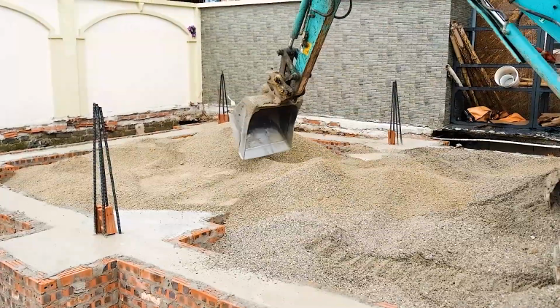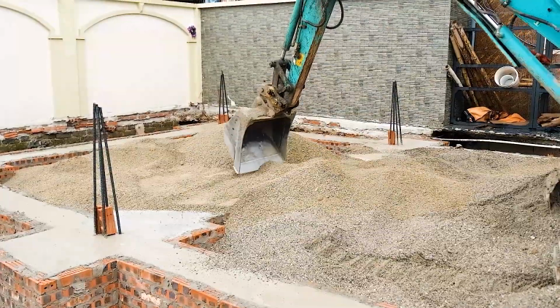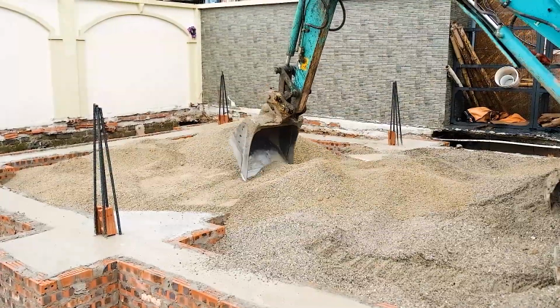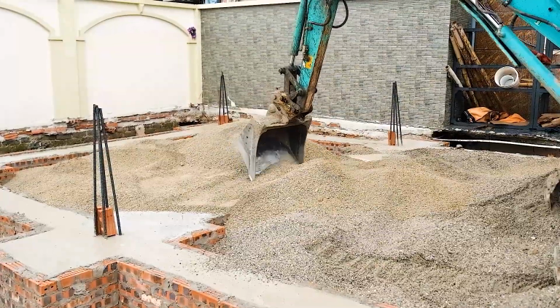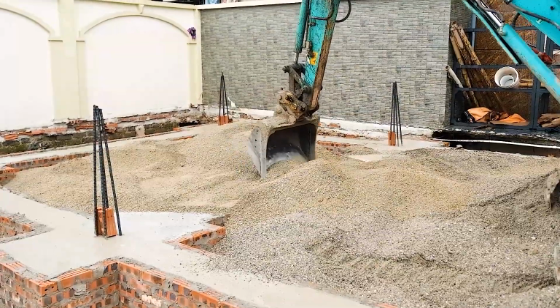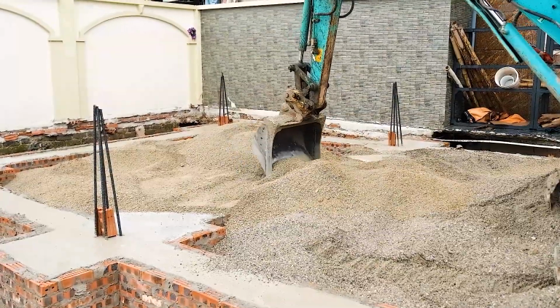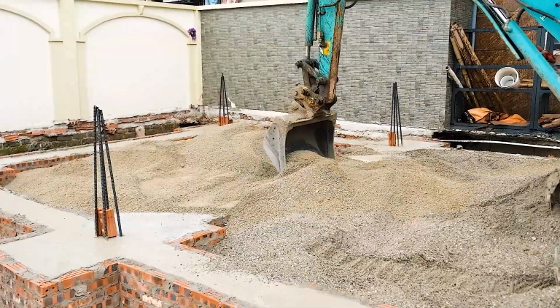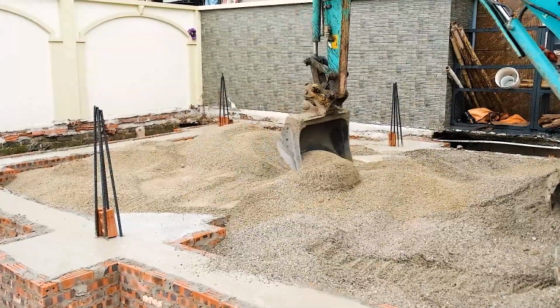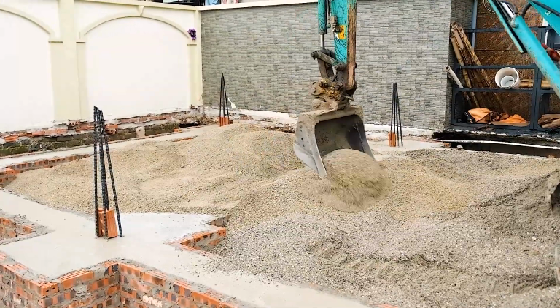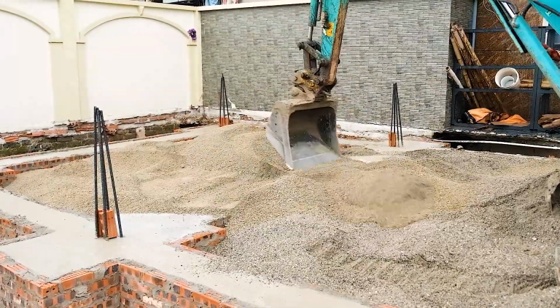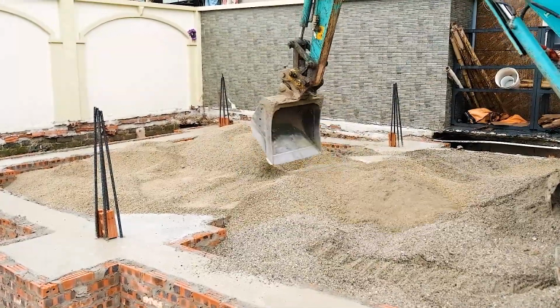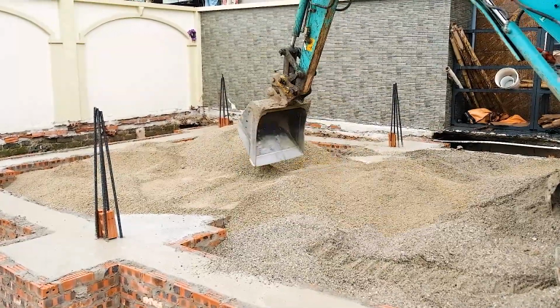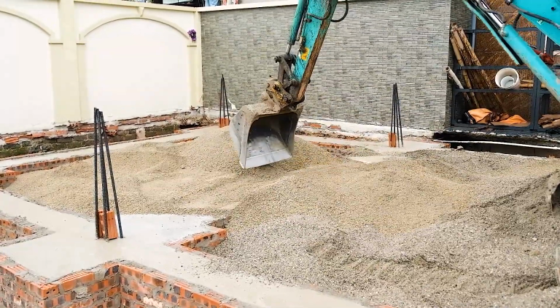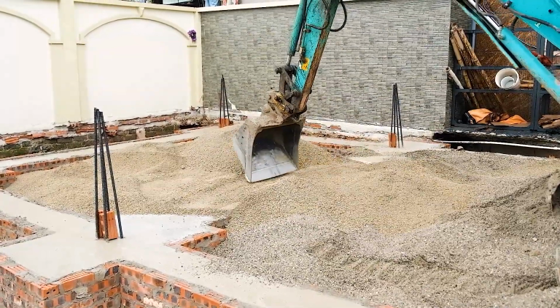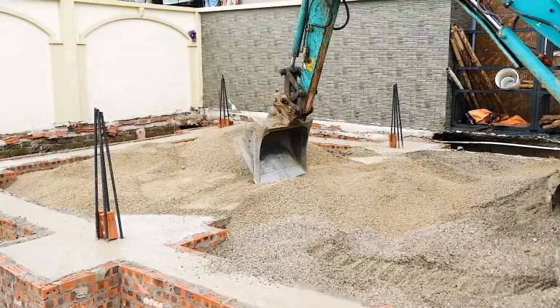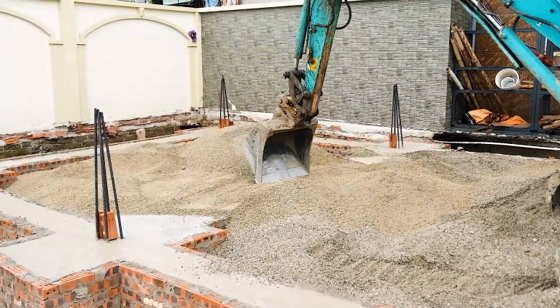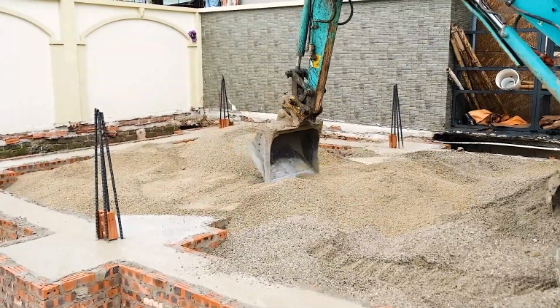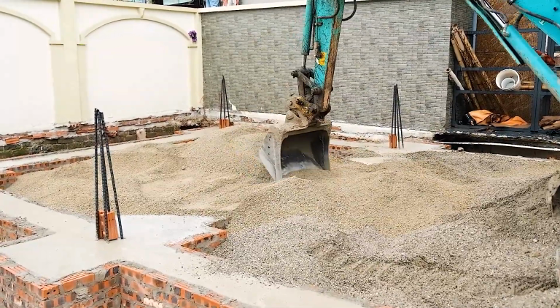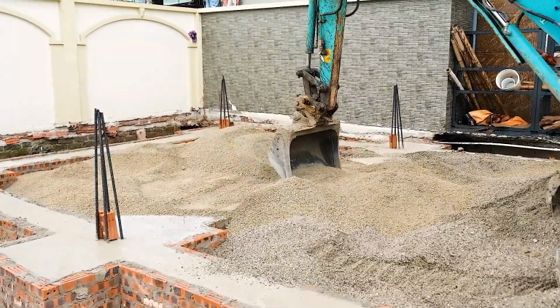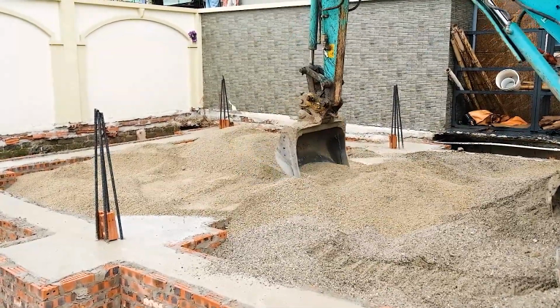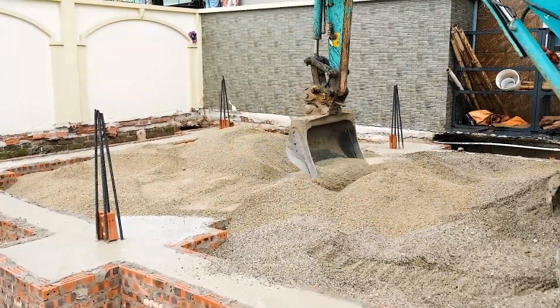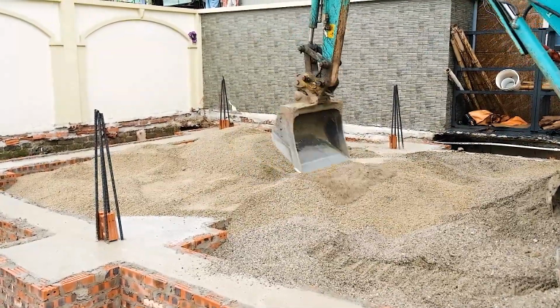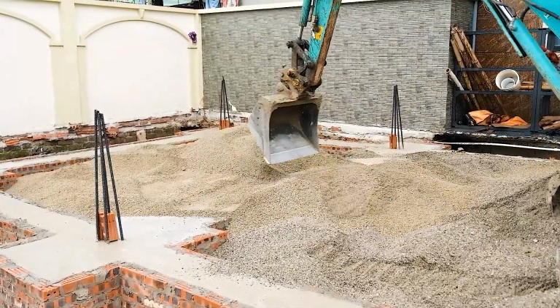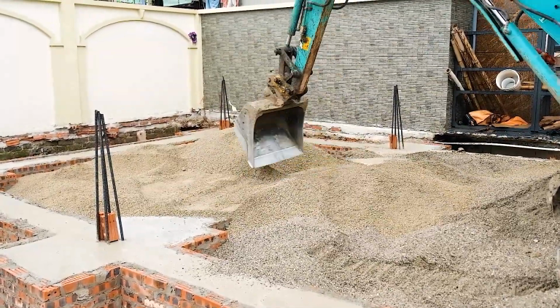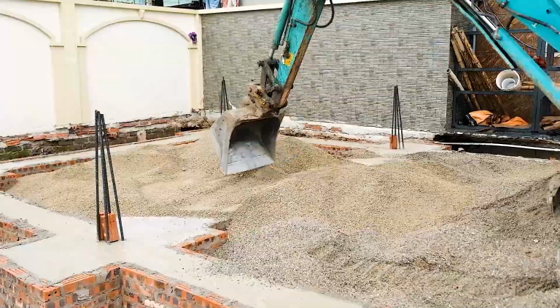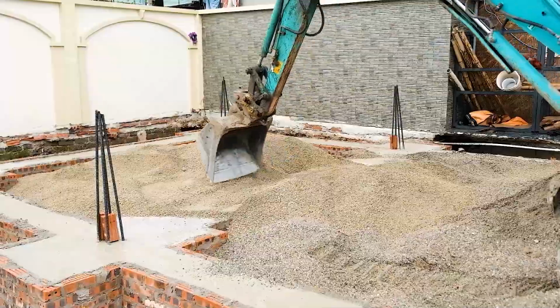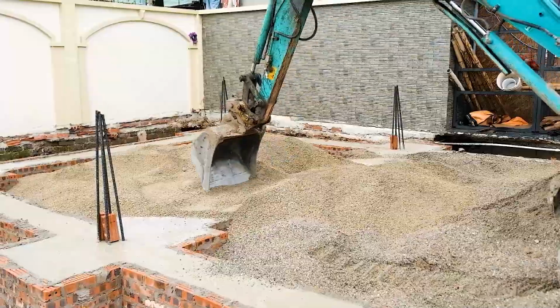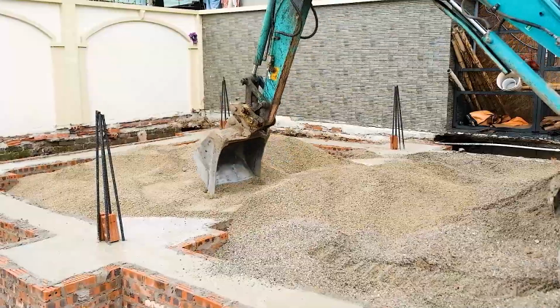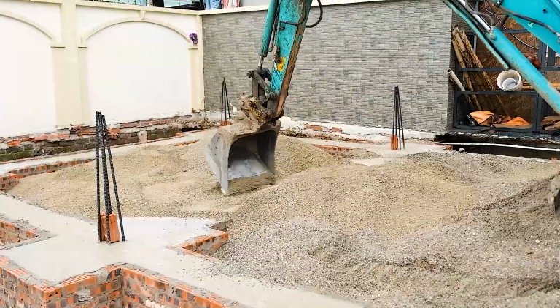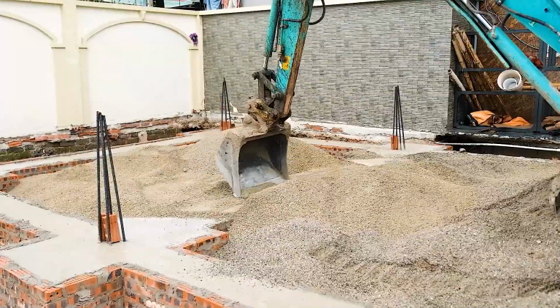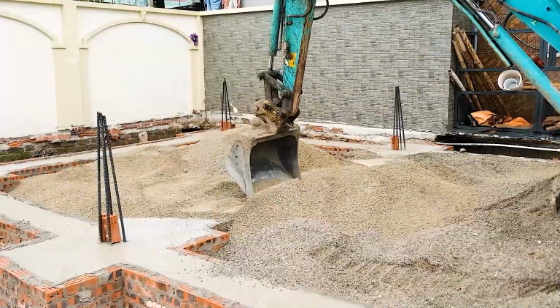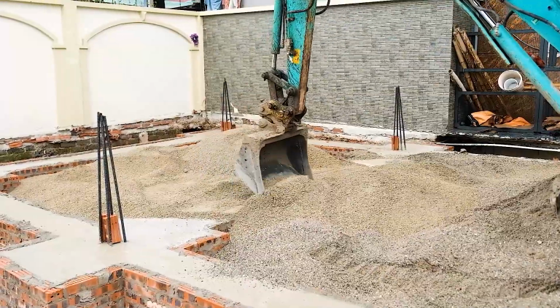Once filled, we'll use a vibrating compactor to press everything down. But that's tomorrow's task.